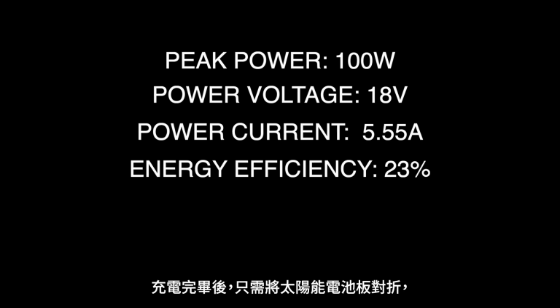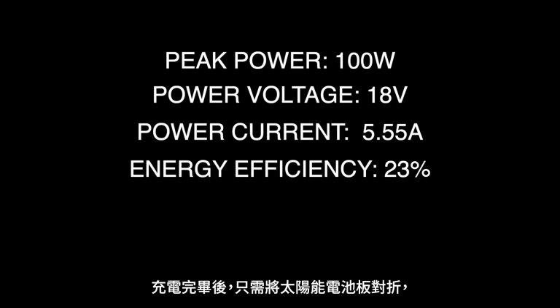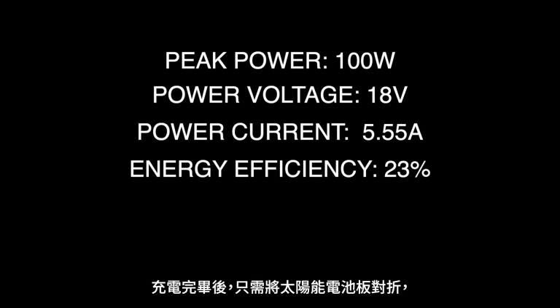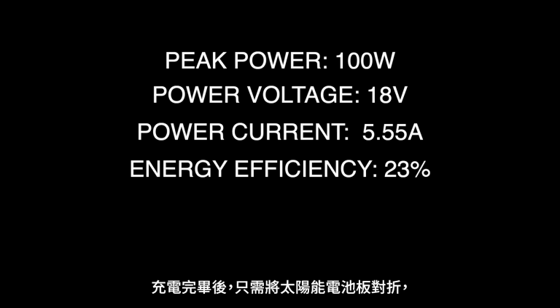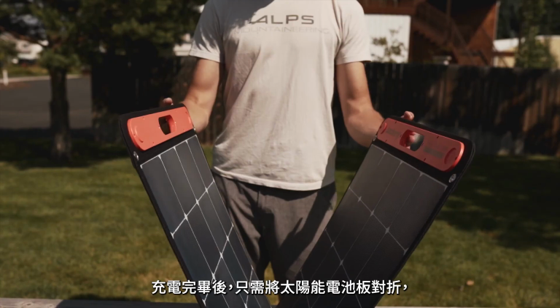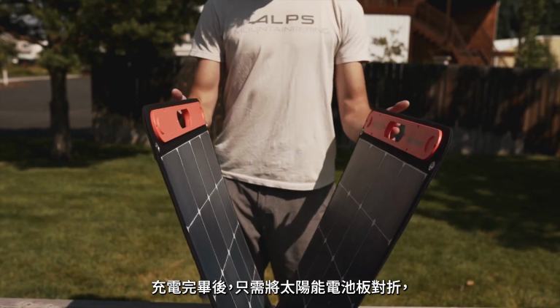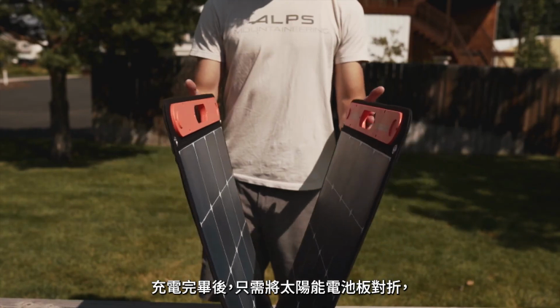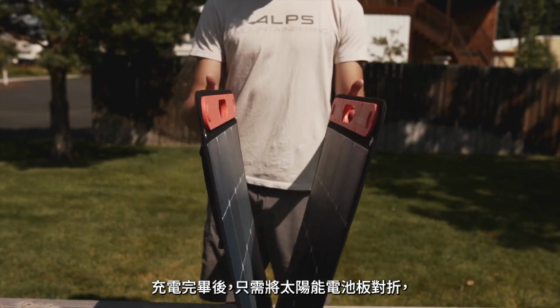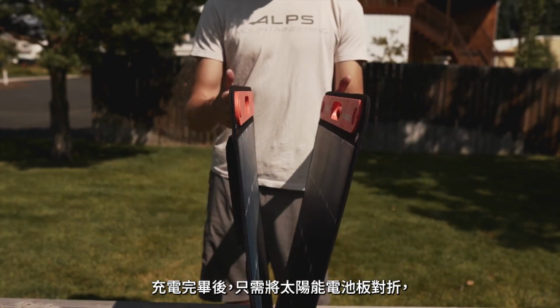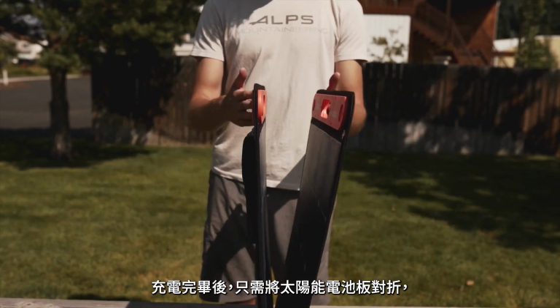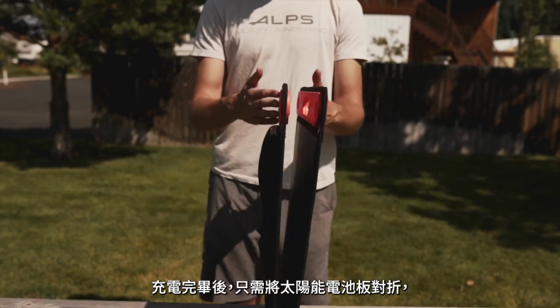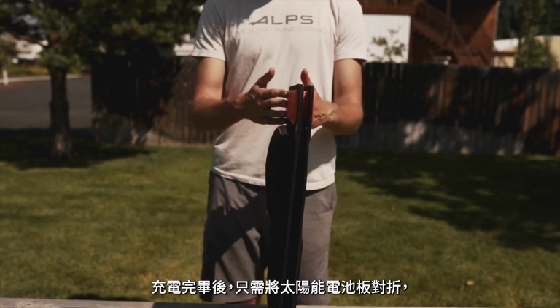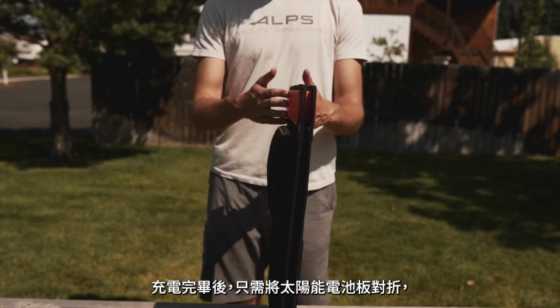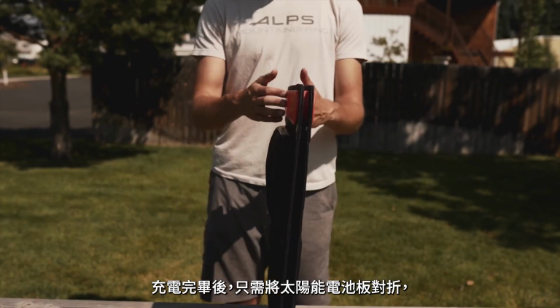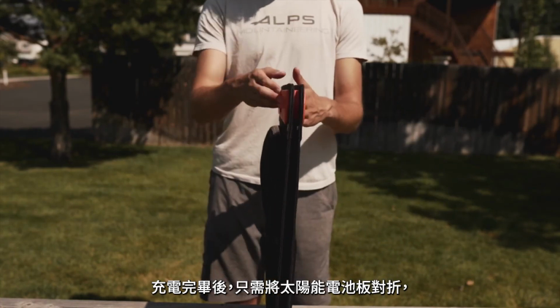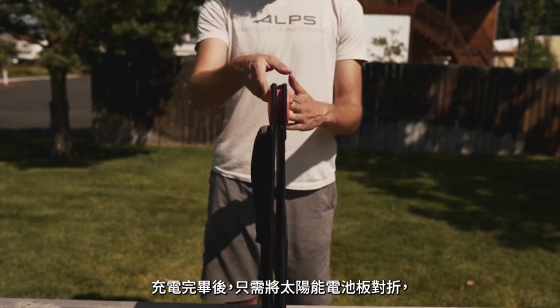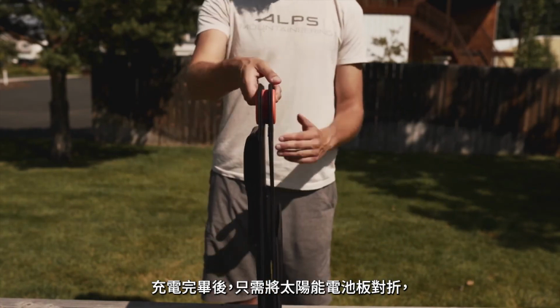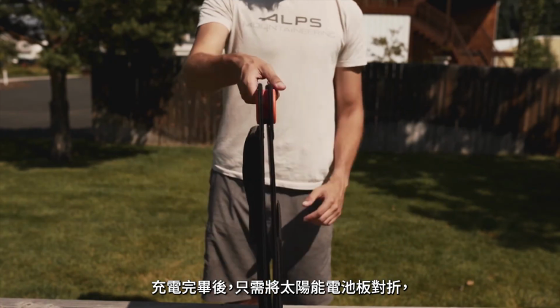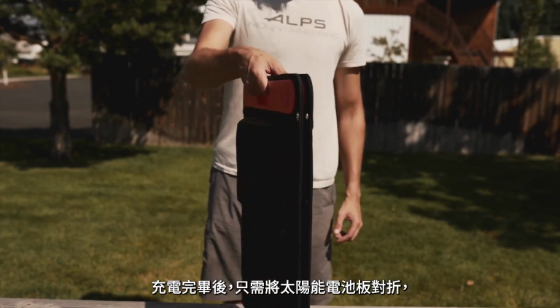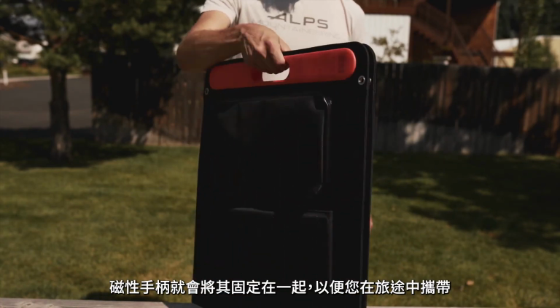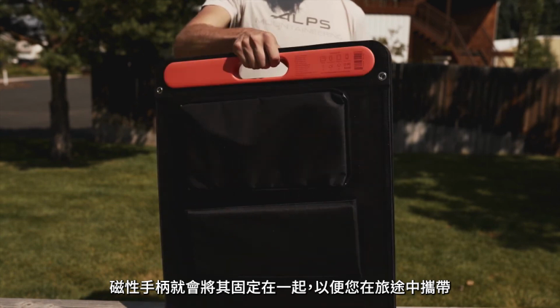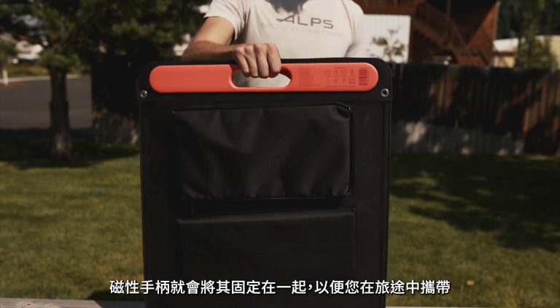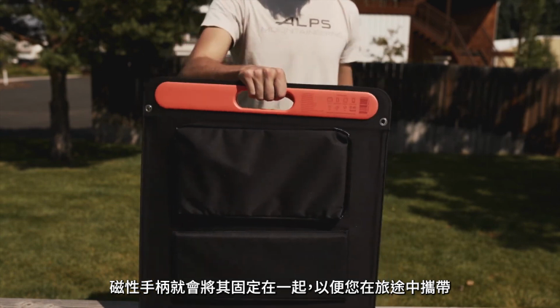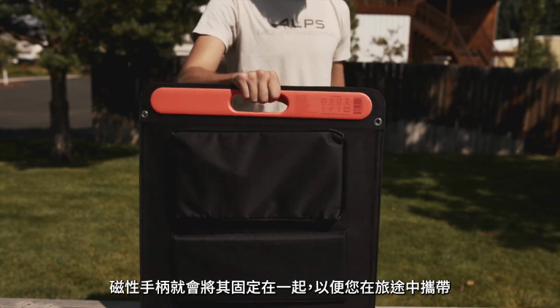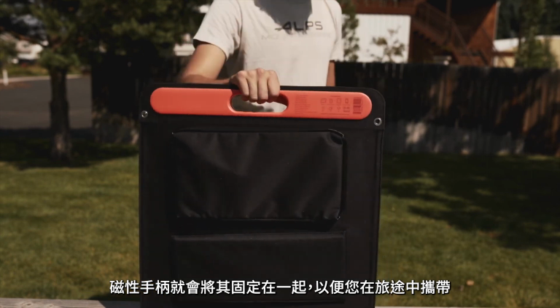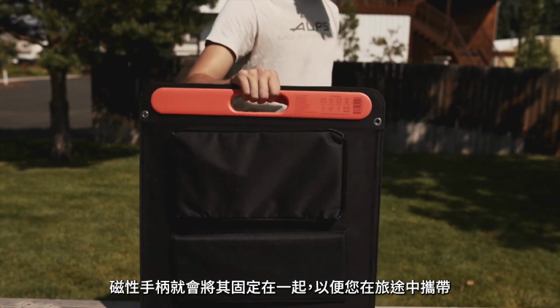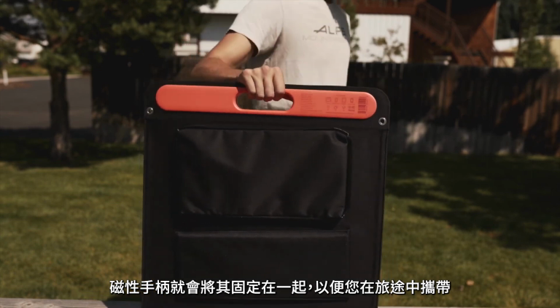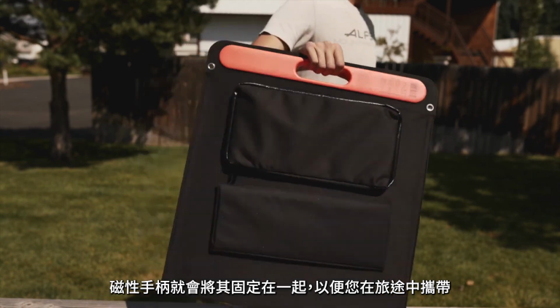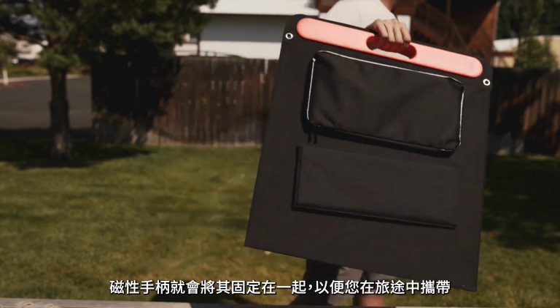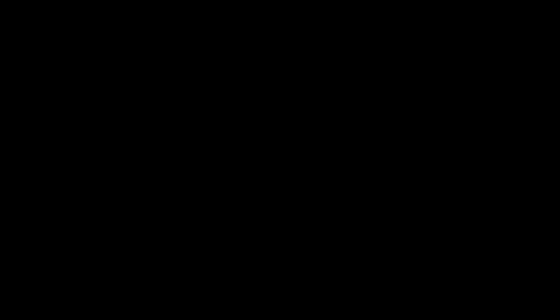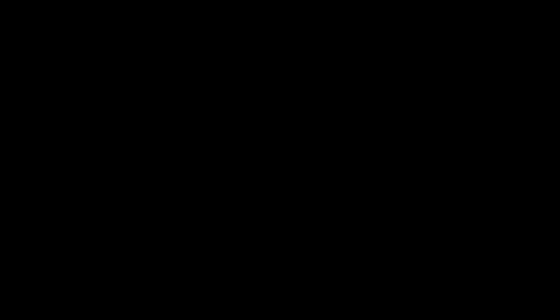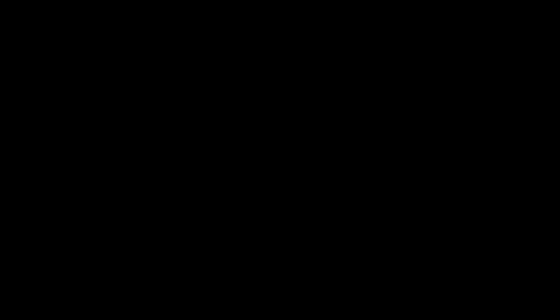When you are finished charging, simply fold the solar panel in half, and the magnetic handles will hold it together for your journey.